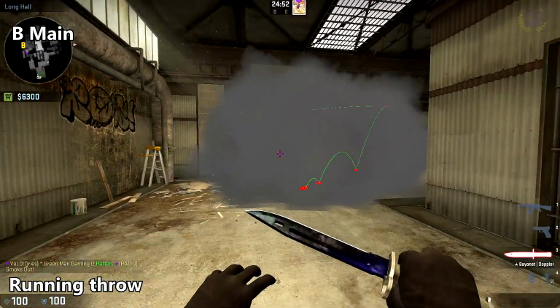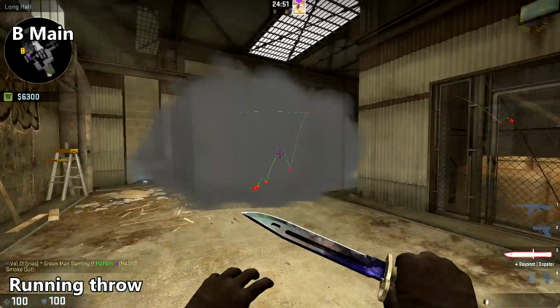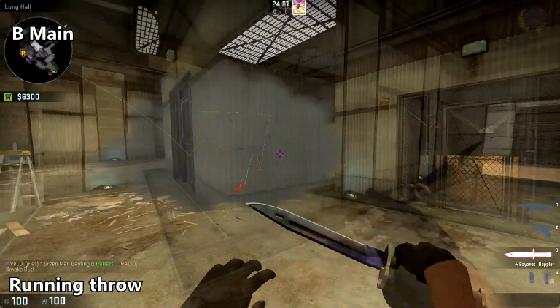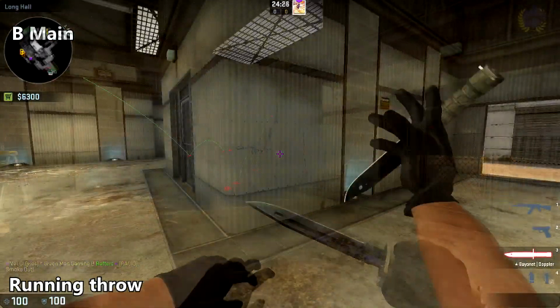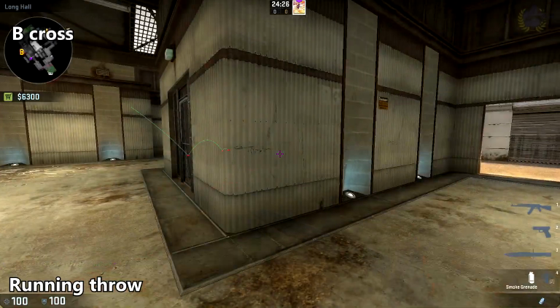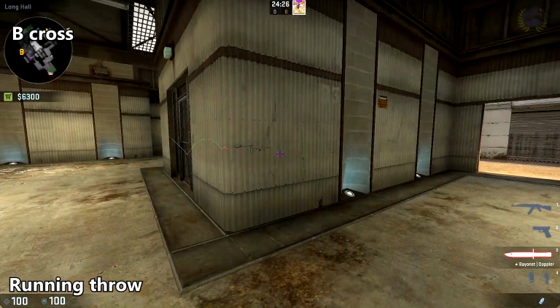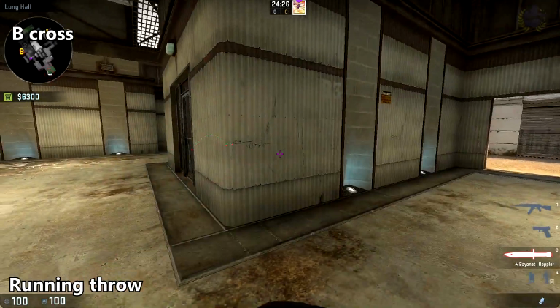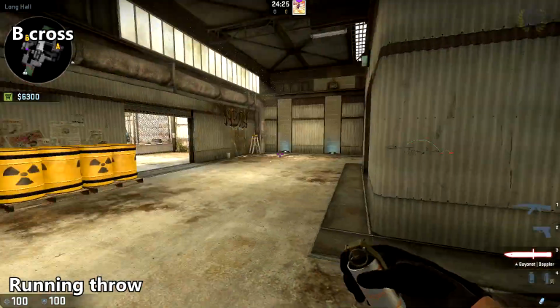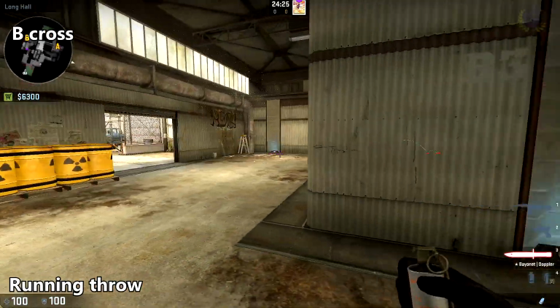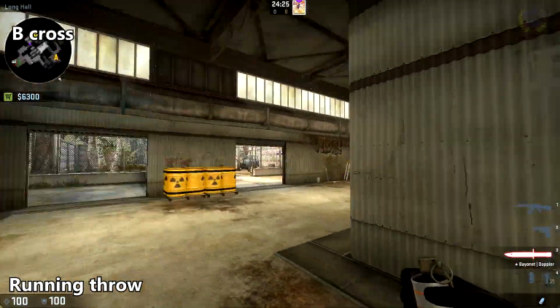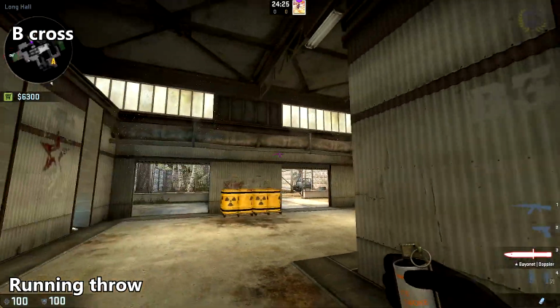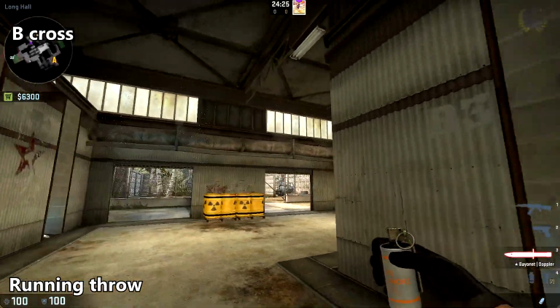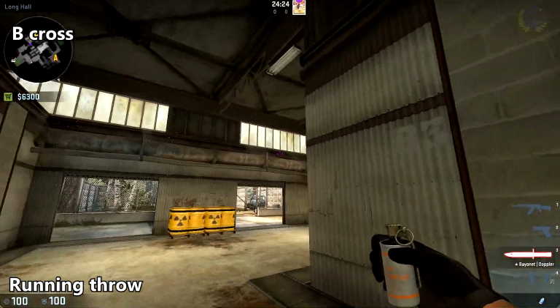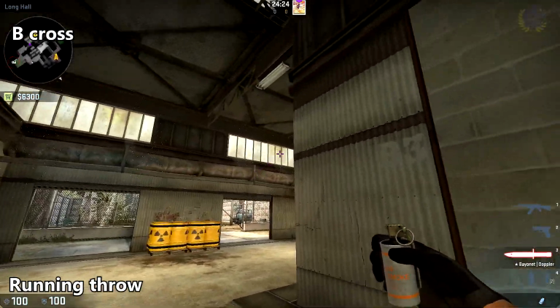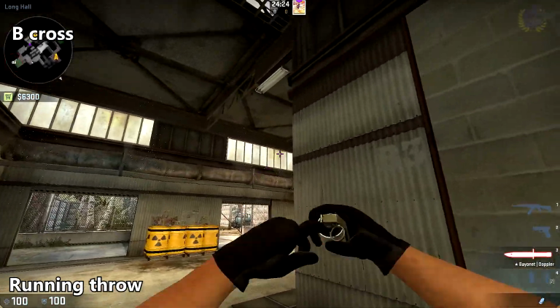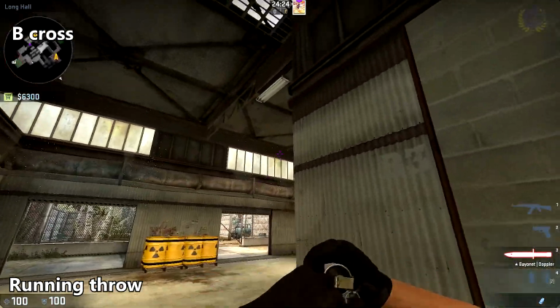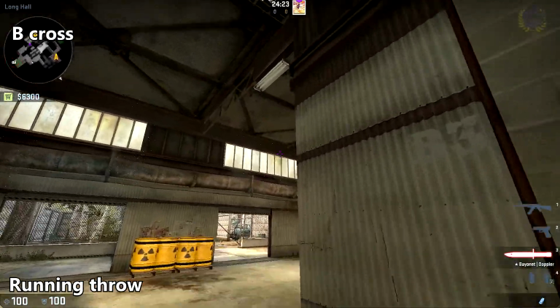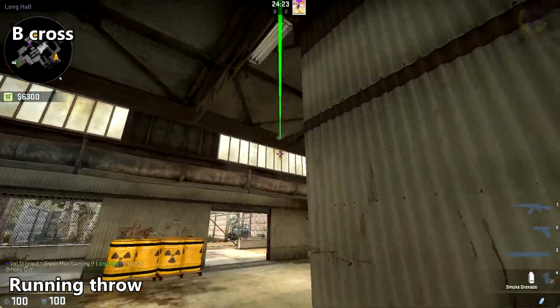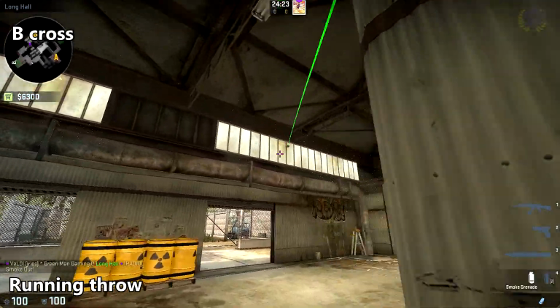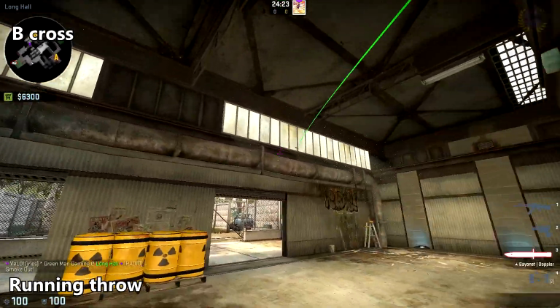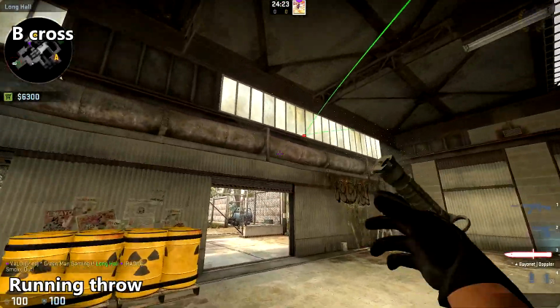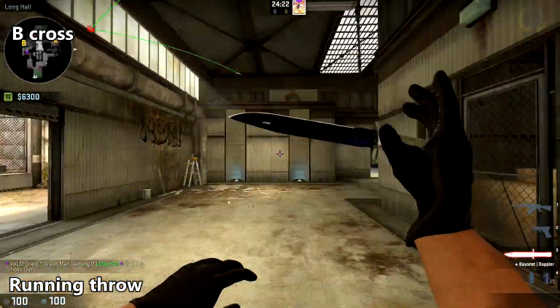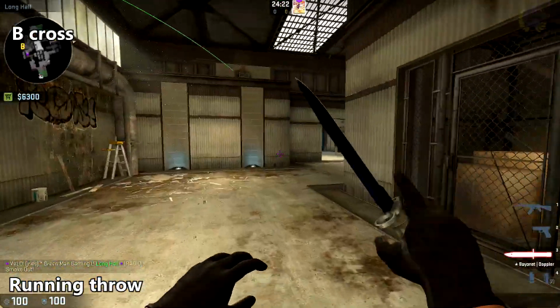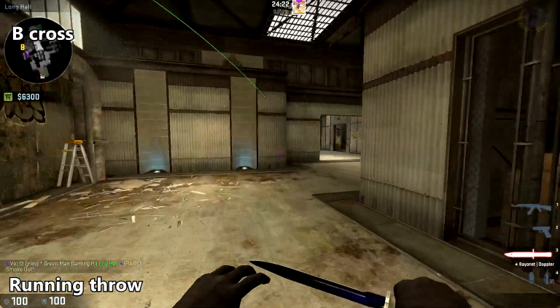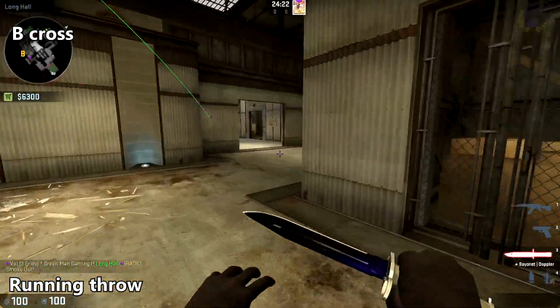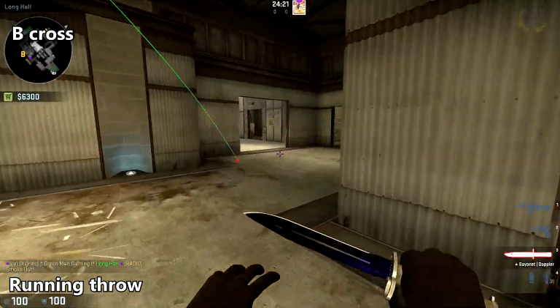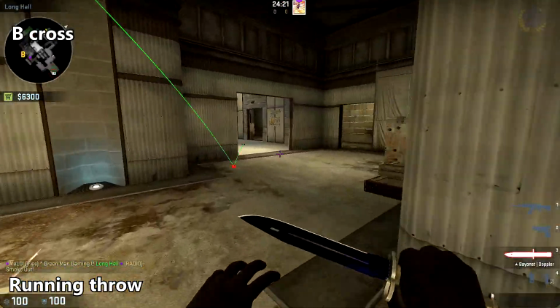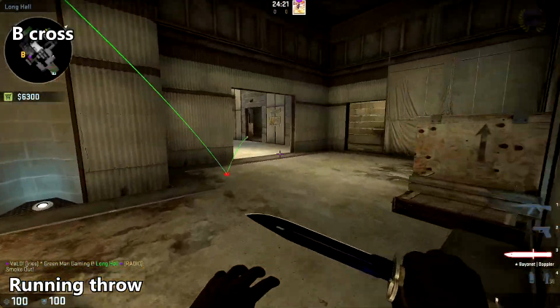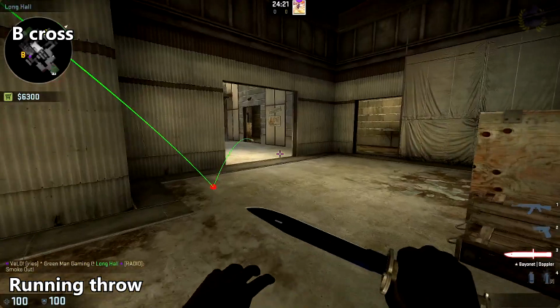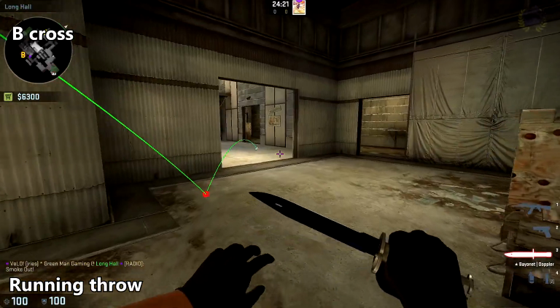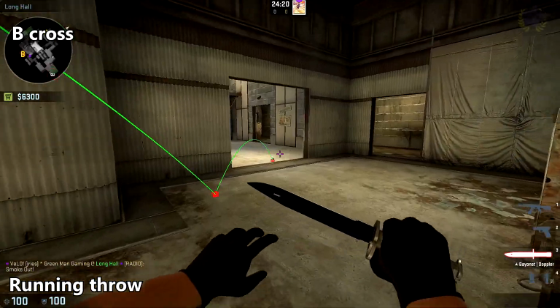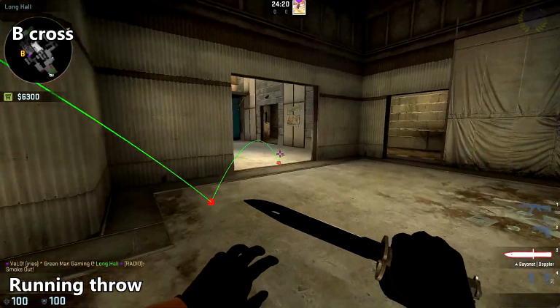To smoke off the cross into checker room, place your crosshair against this grime in the windows and do a running throw along that wall.